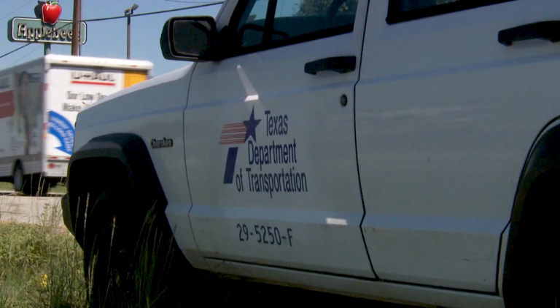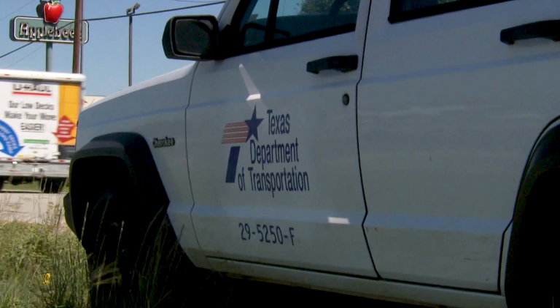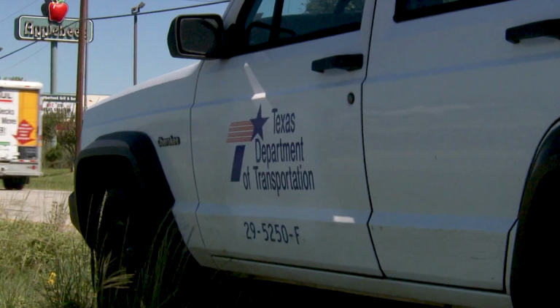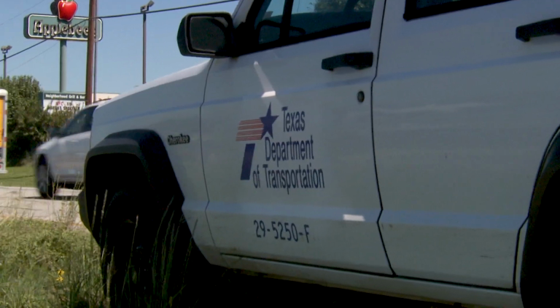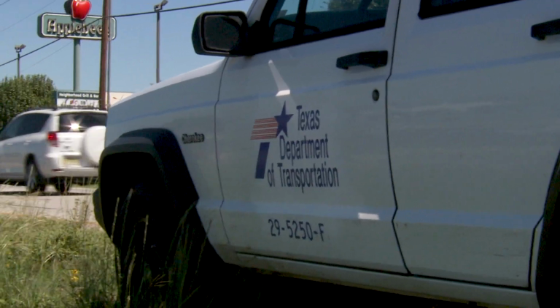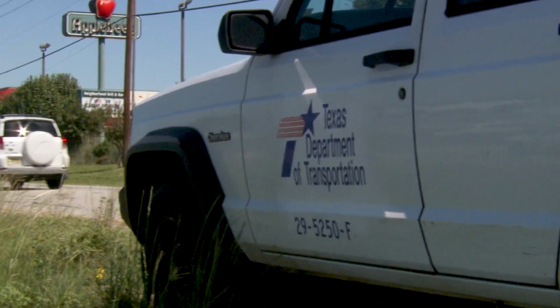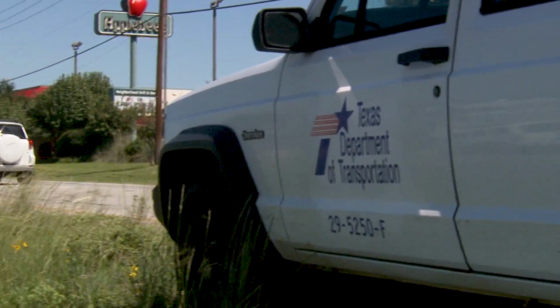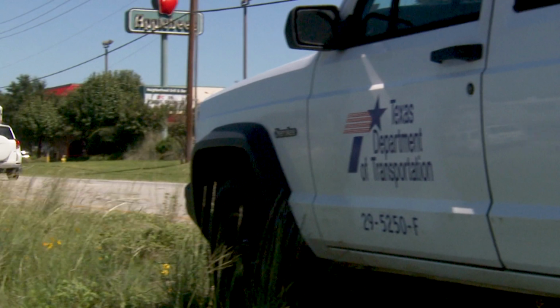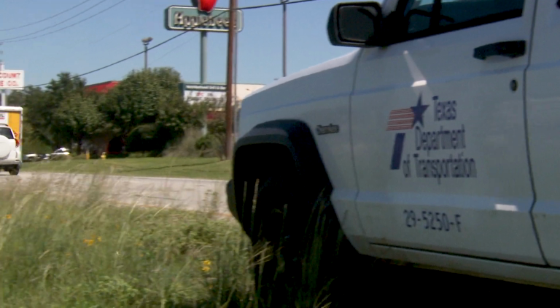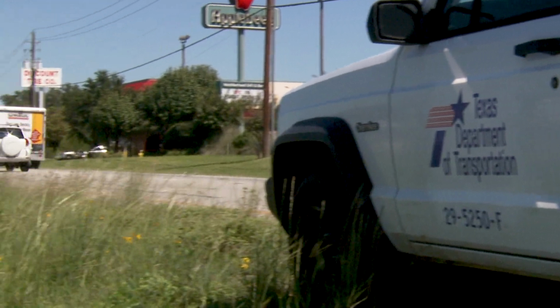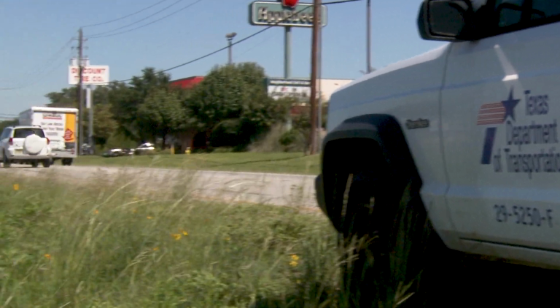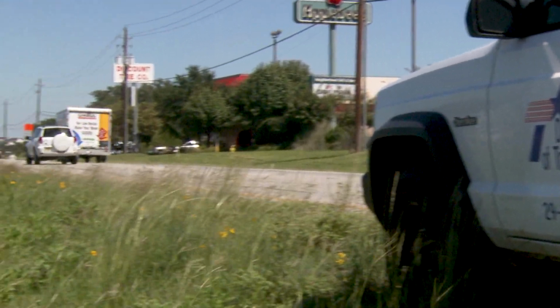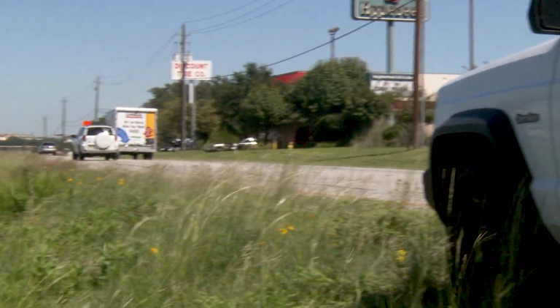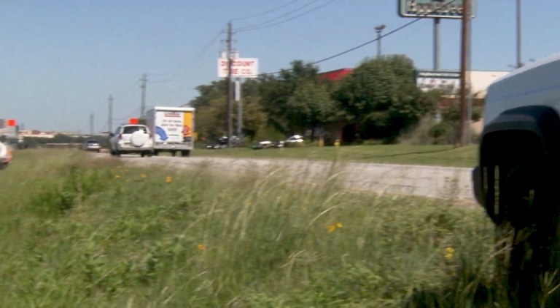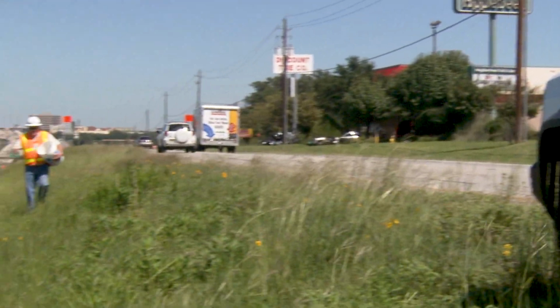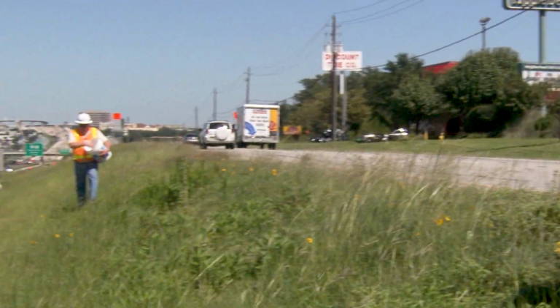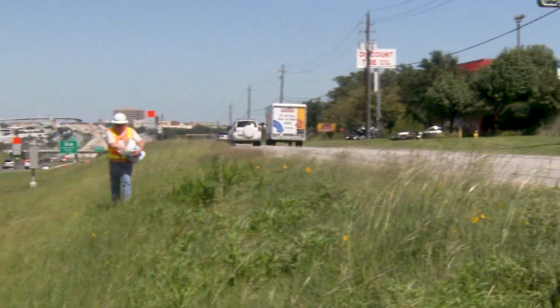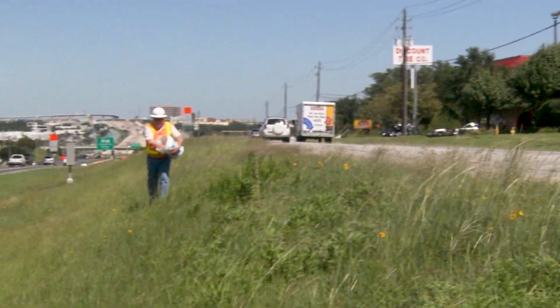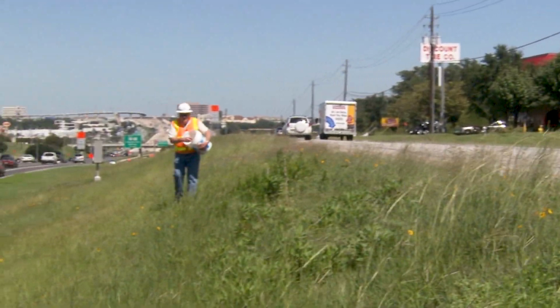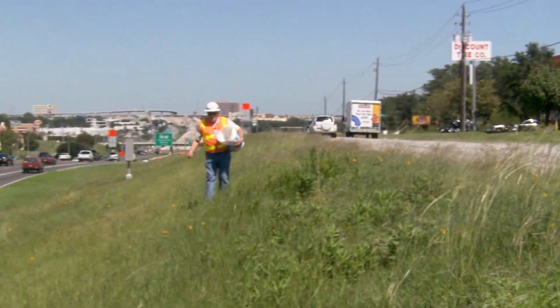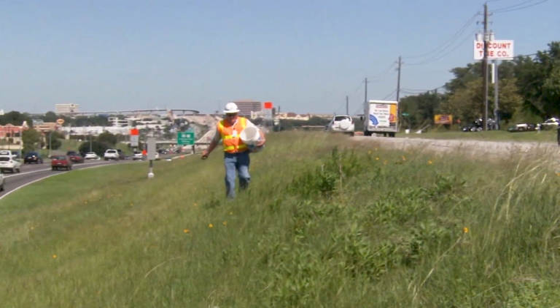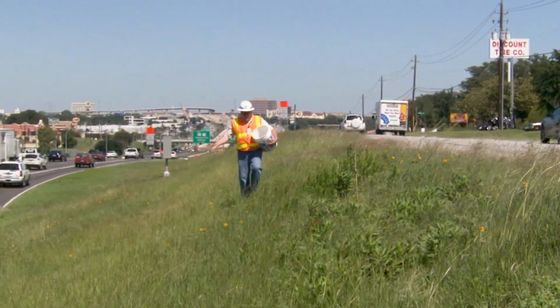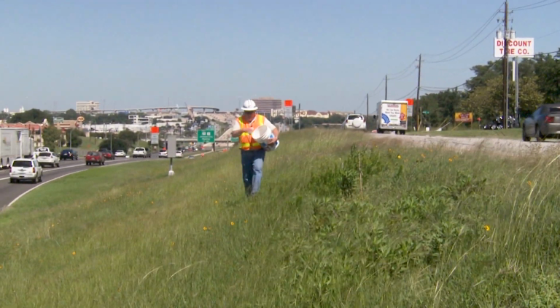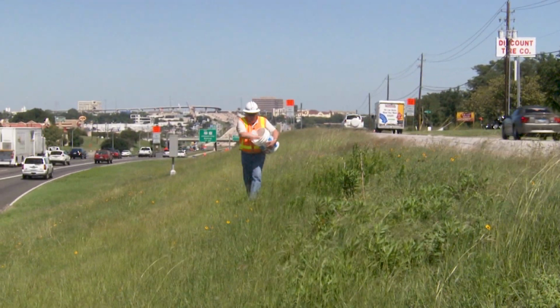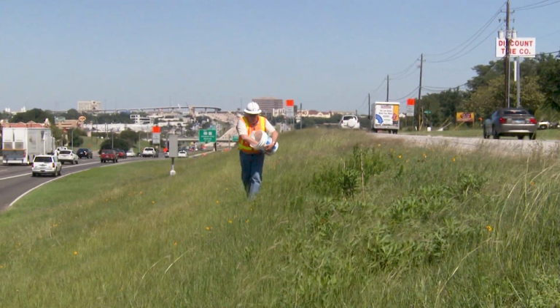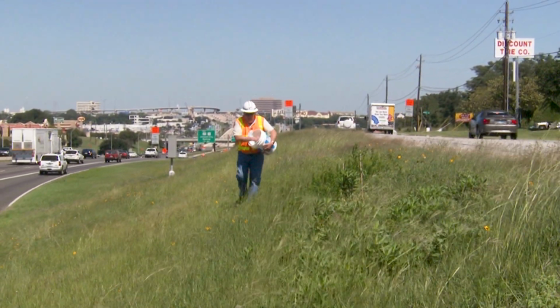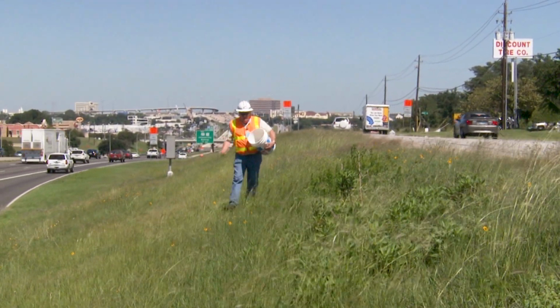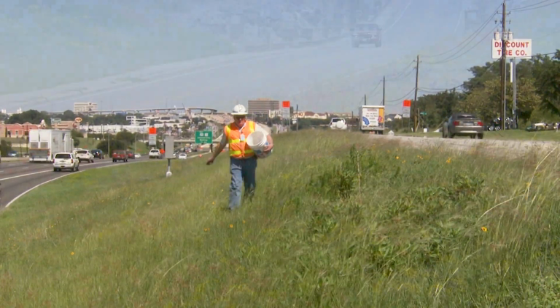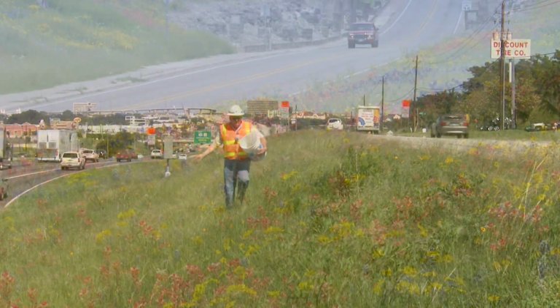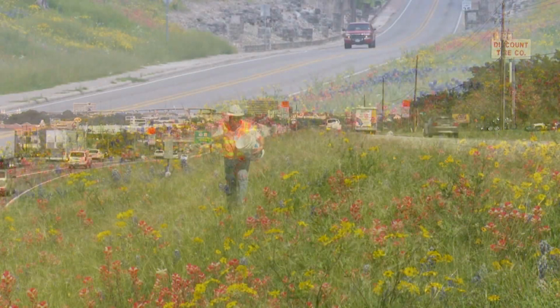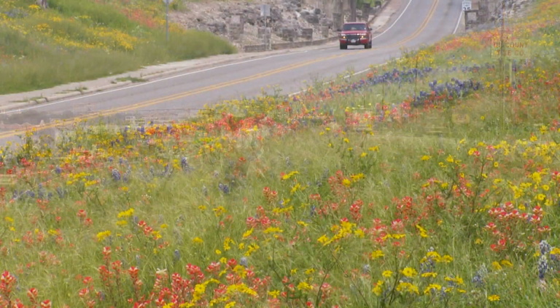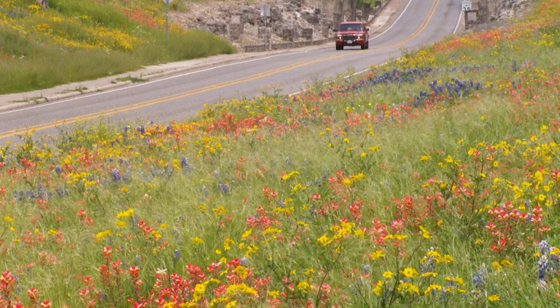Because TxDOT is a steward of the land, nature thrives while you enjoy the drive.